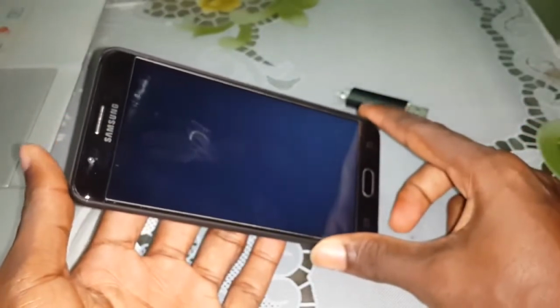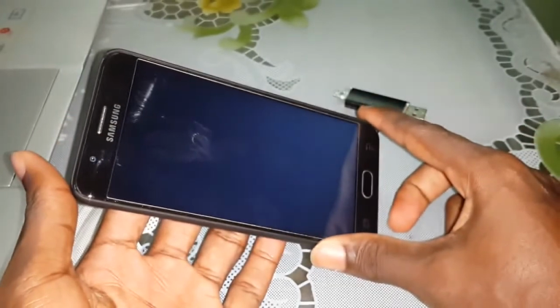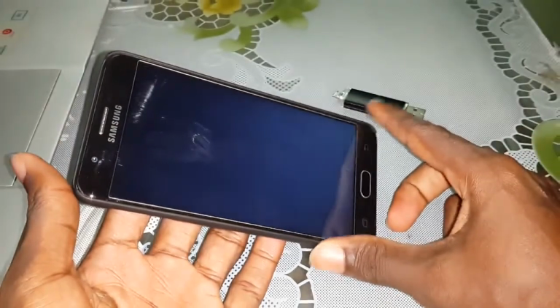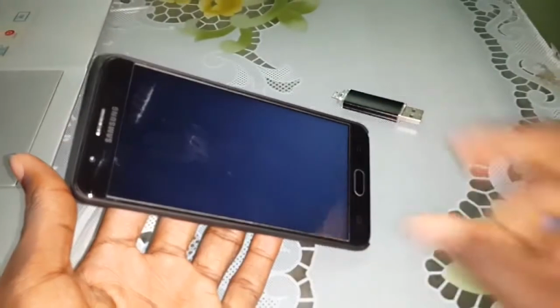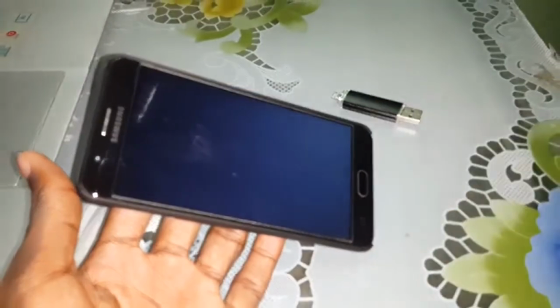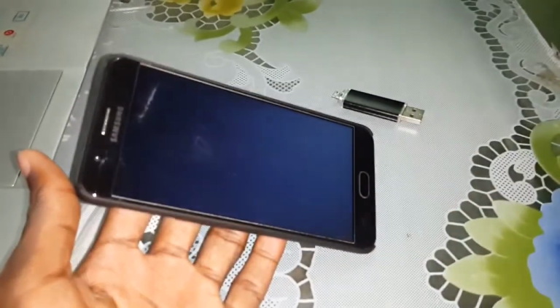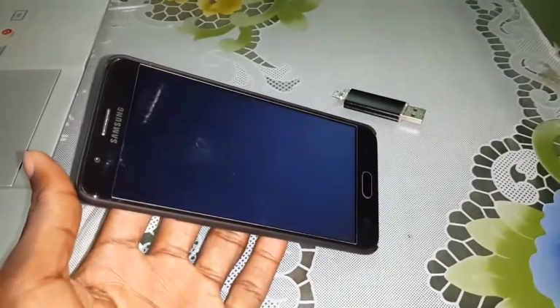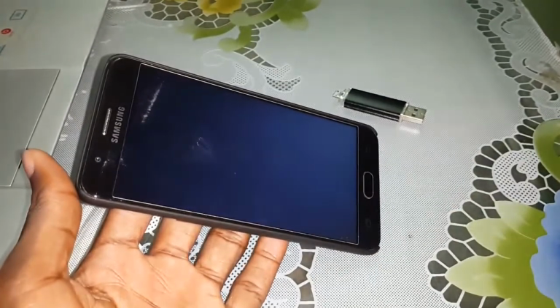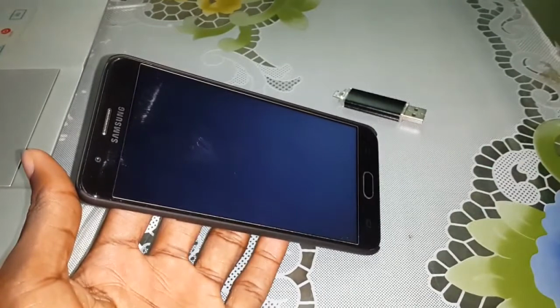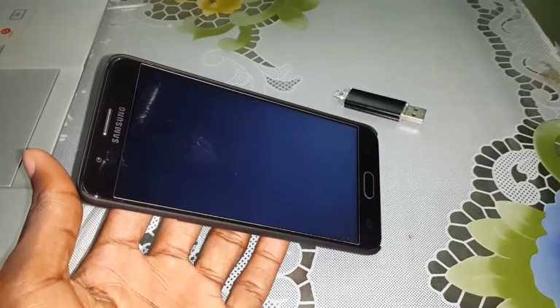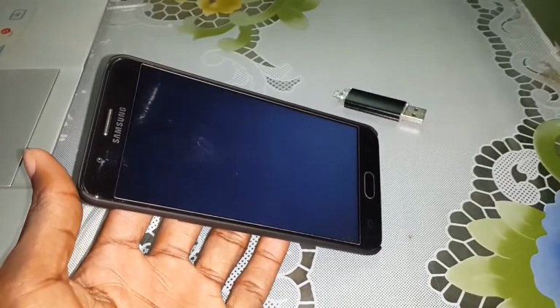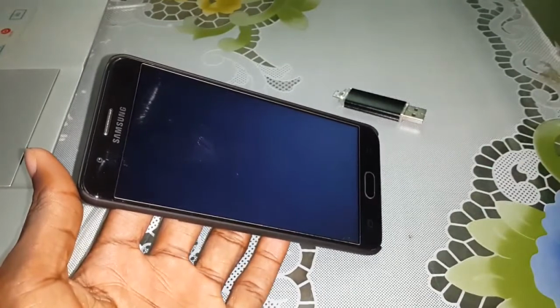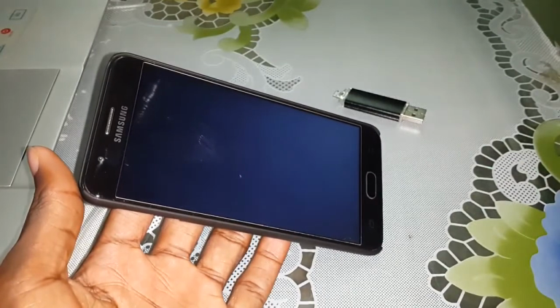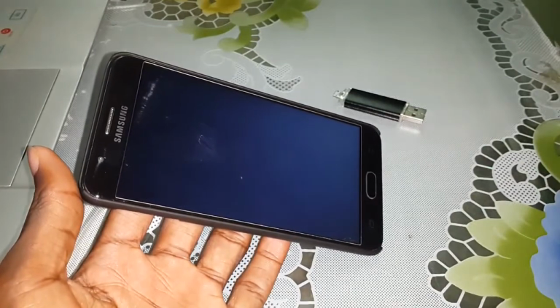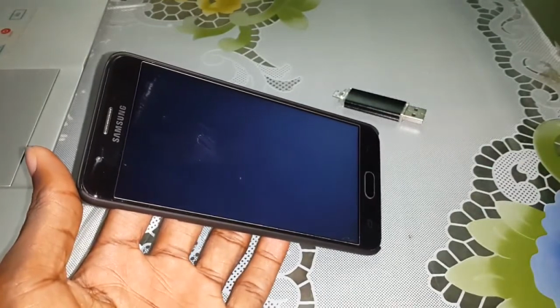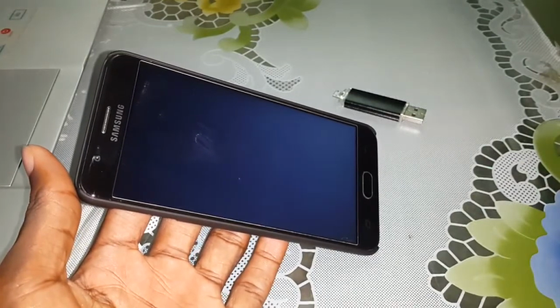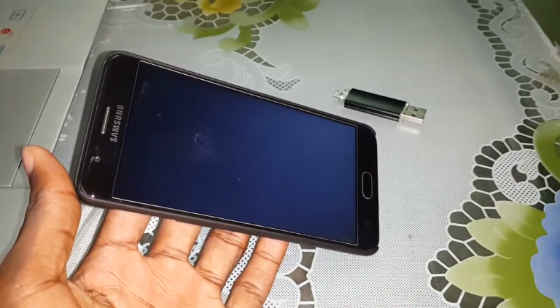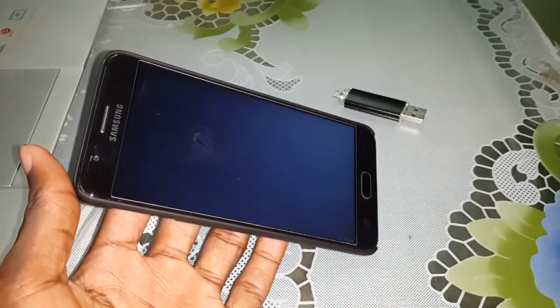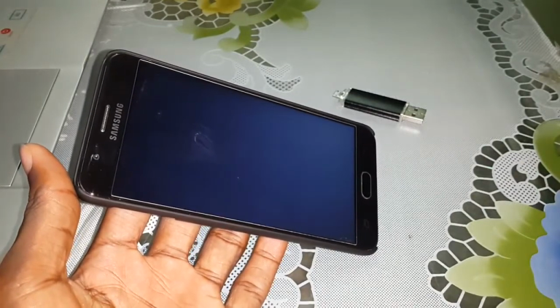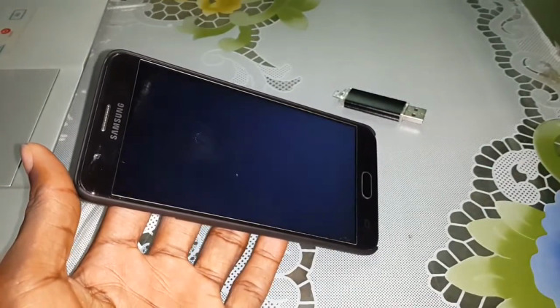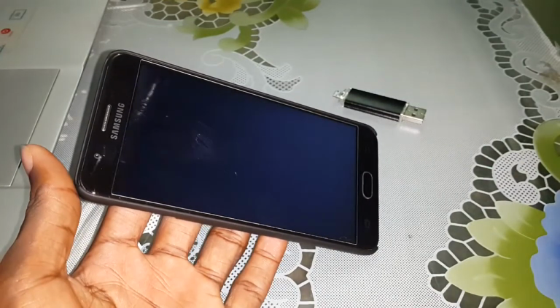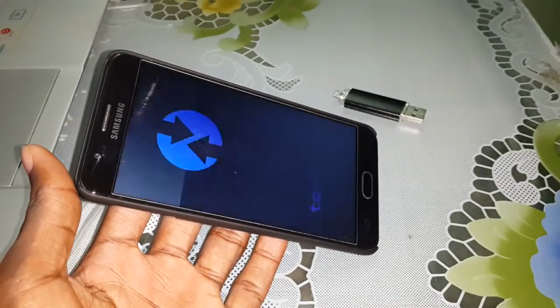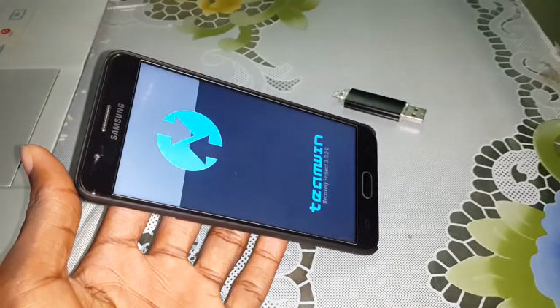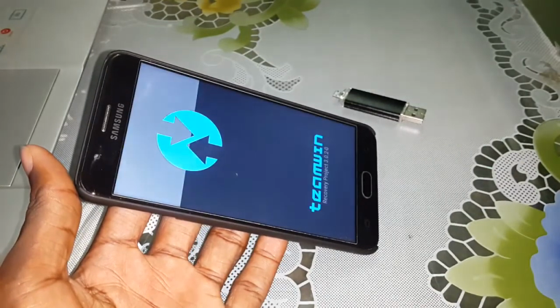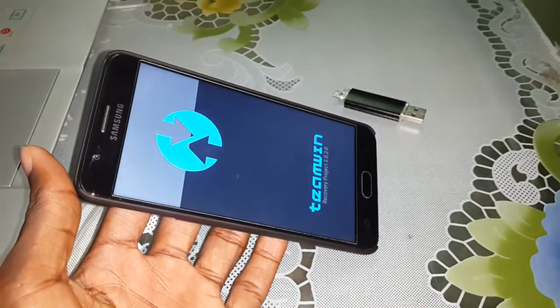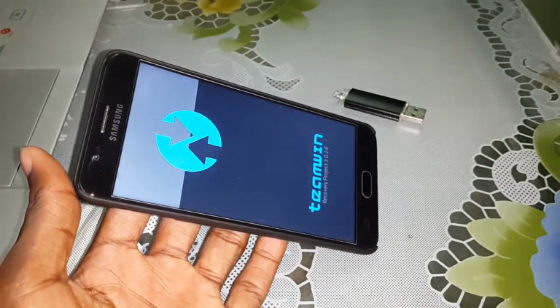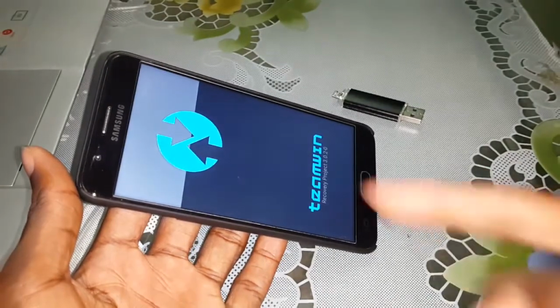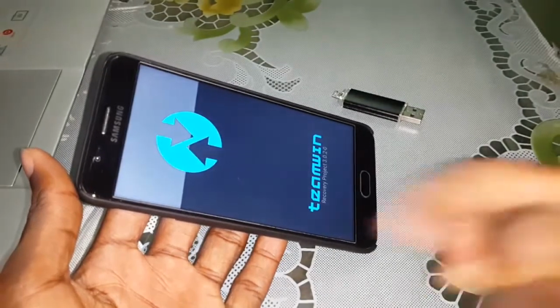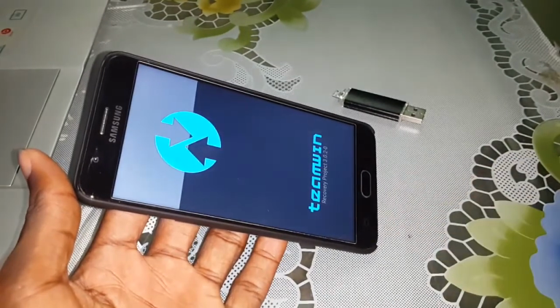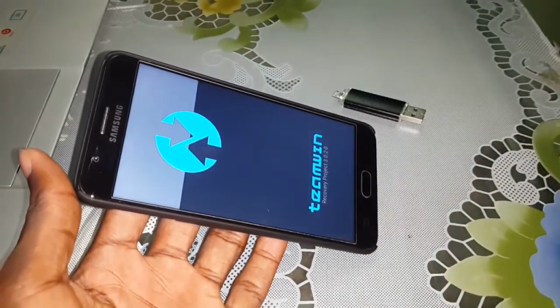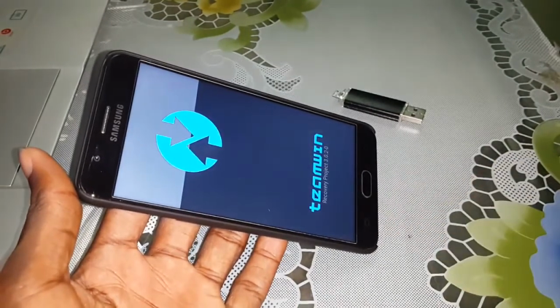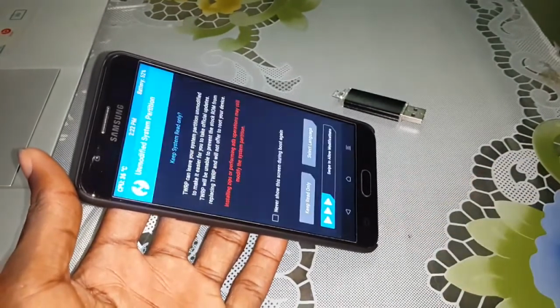Wait a few minutes. Welcome — this is TWRP.